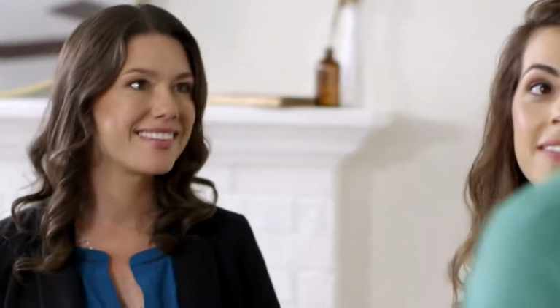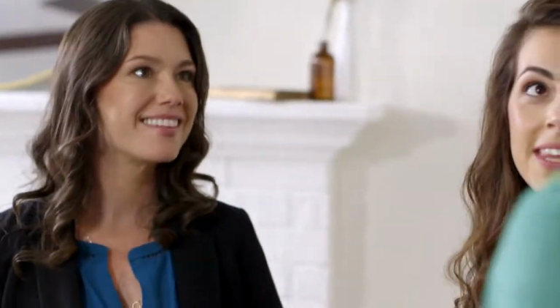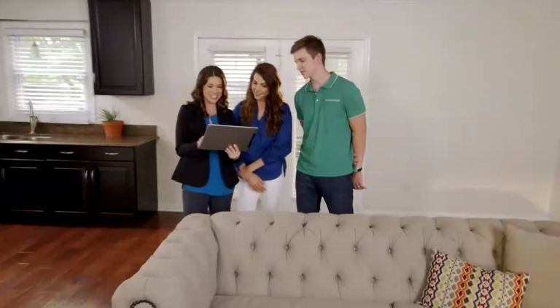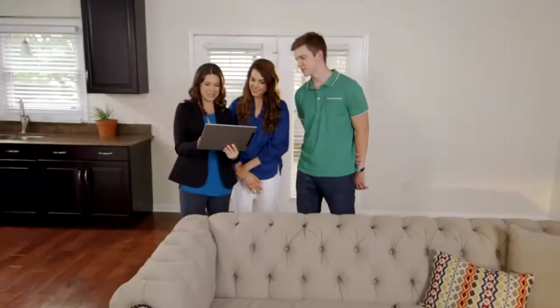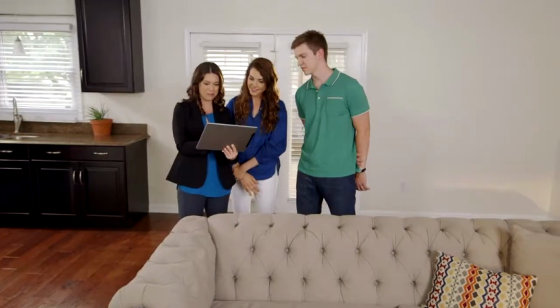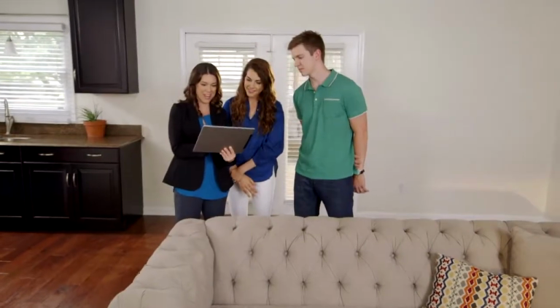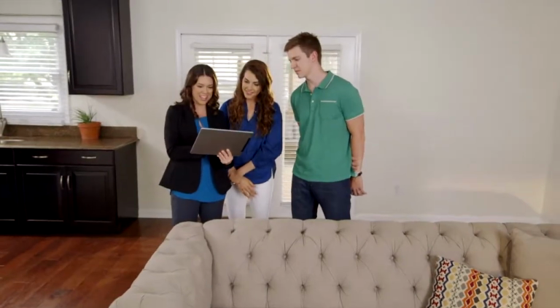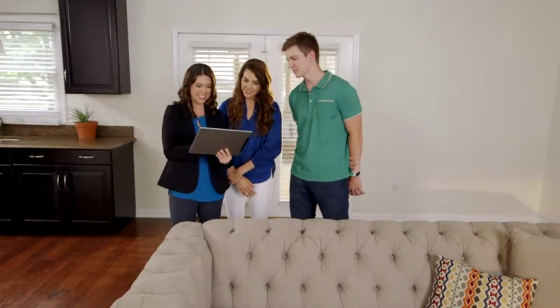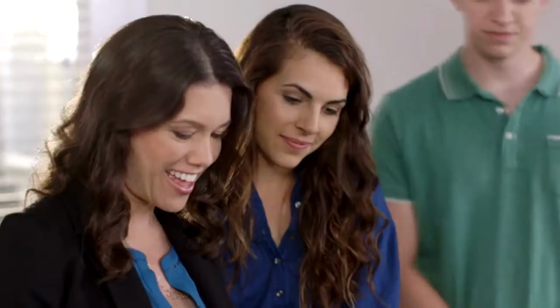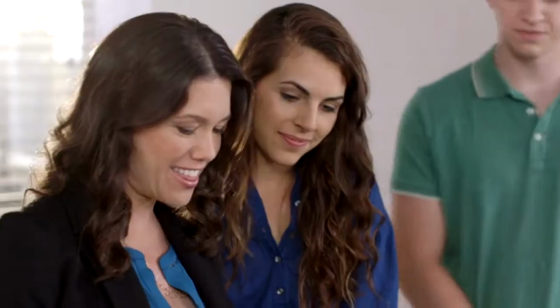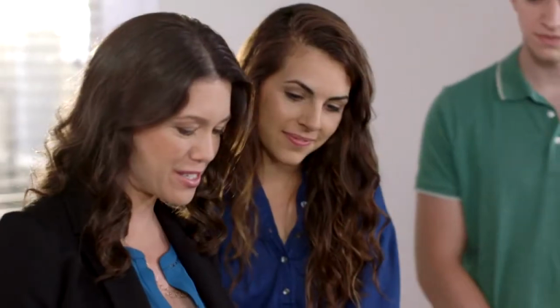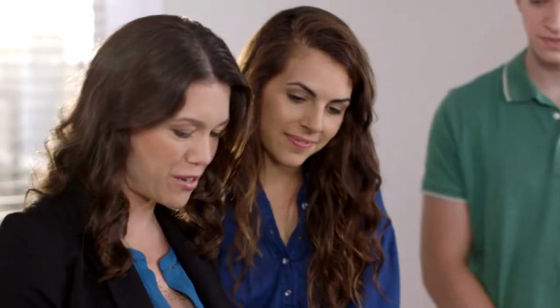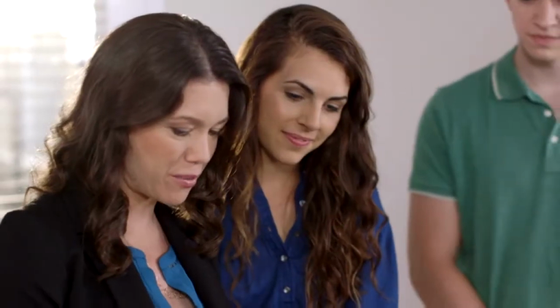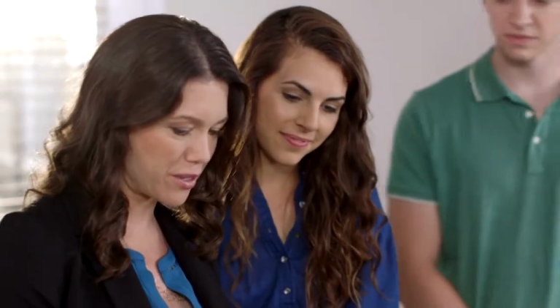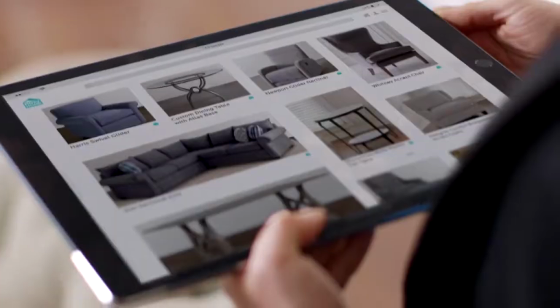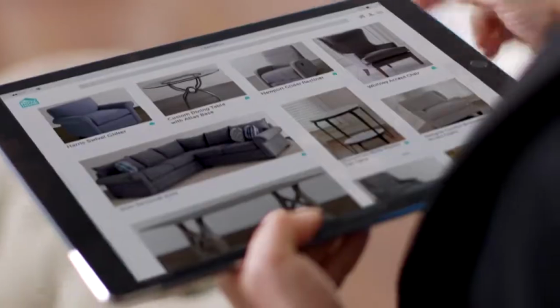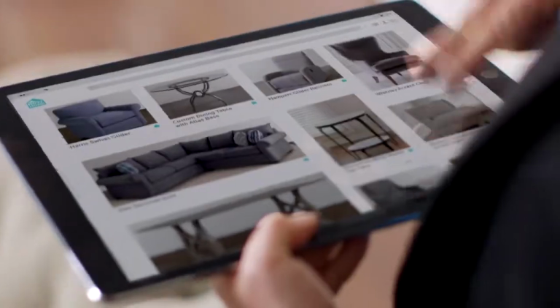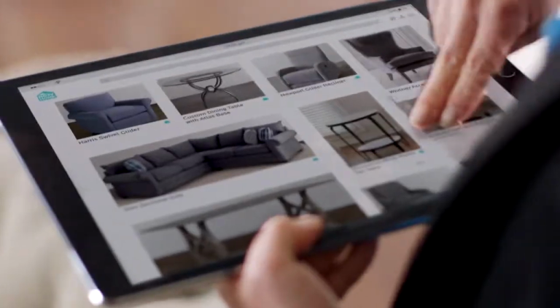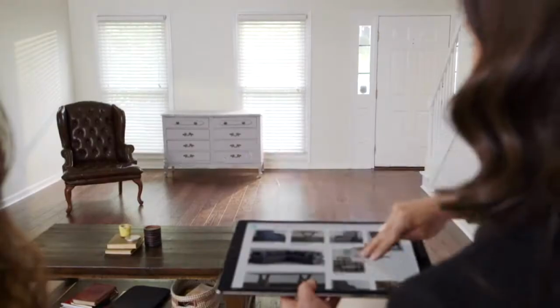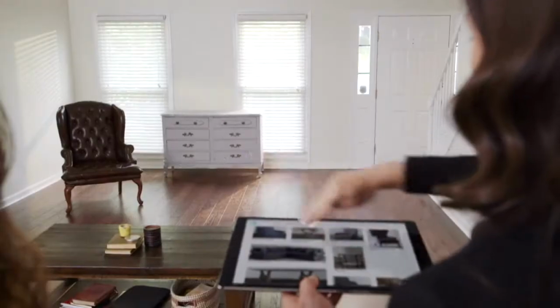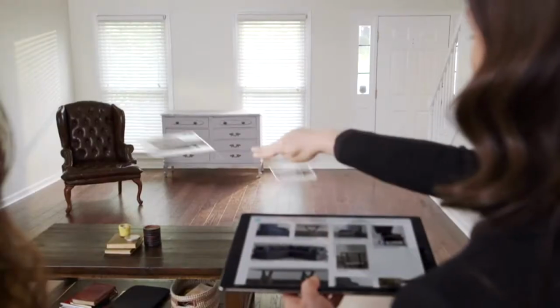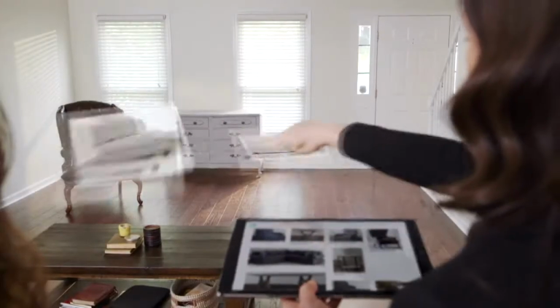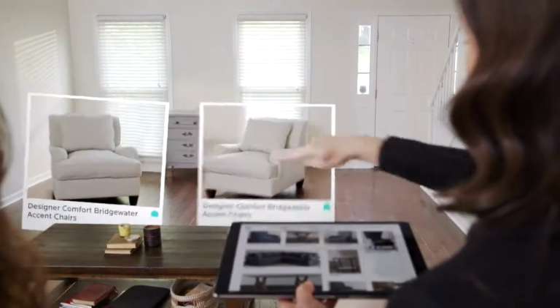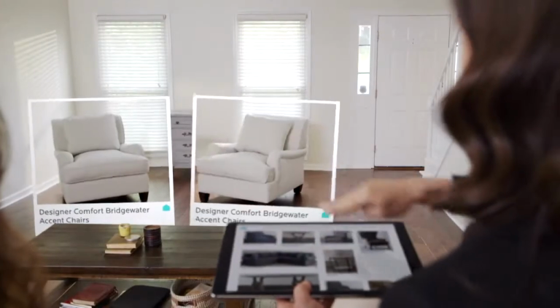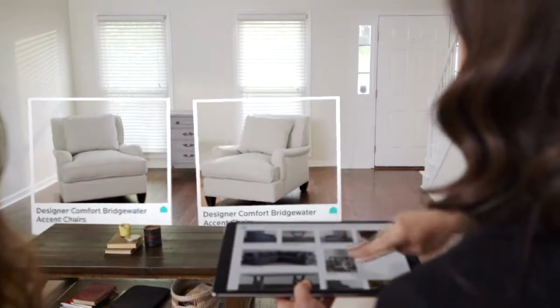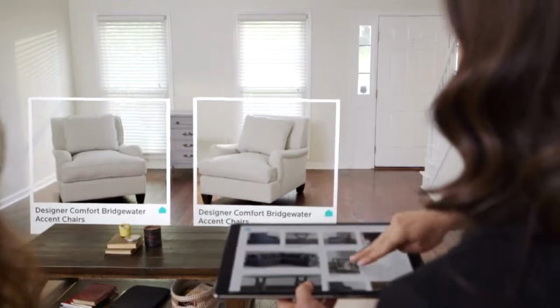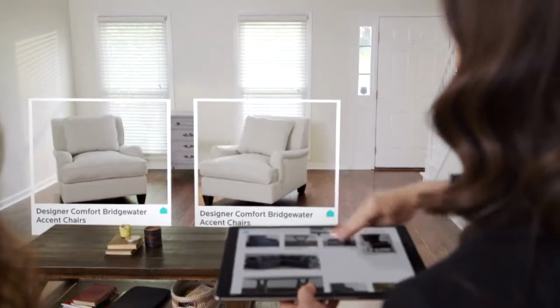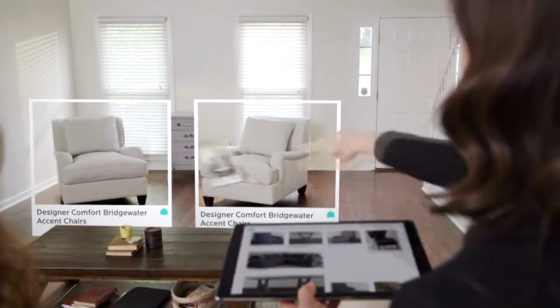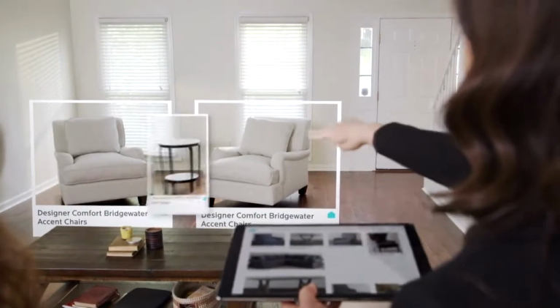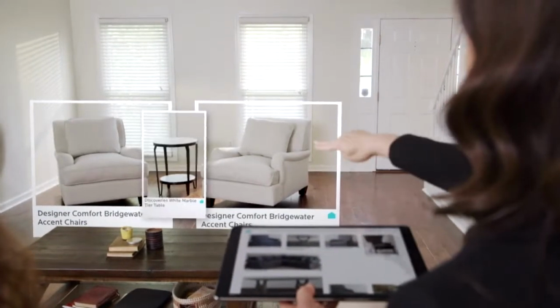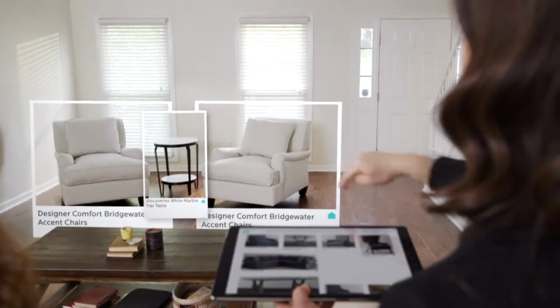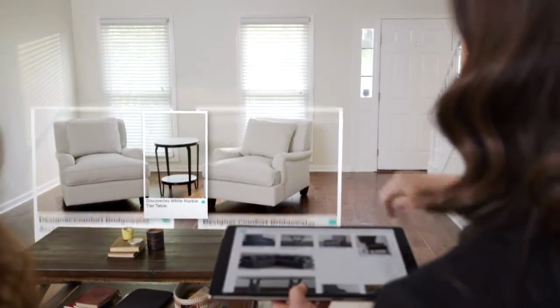It's really nice when clients come in and have done some of their own research. What do you think of these chairs and that table?